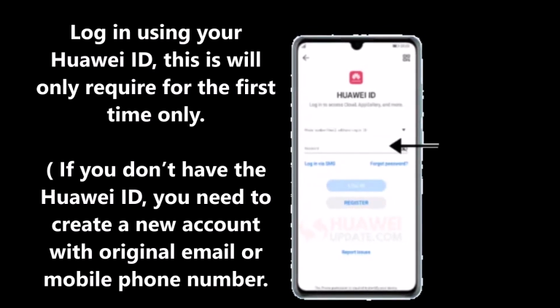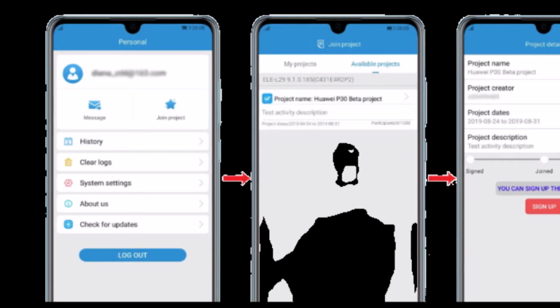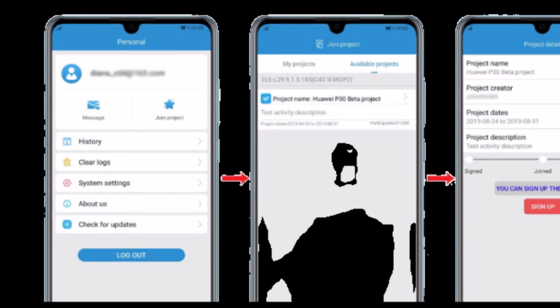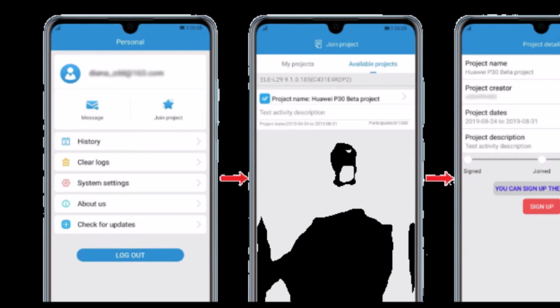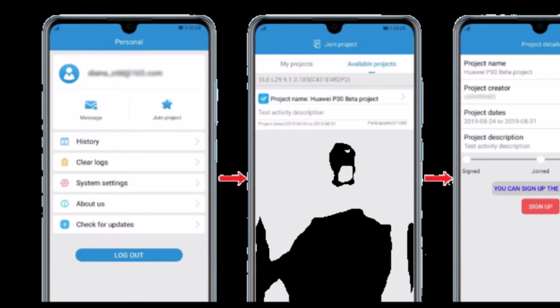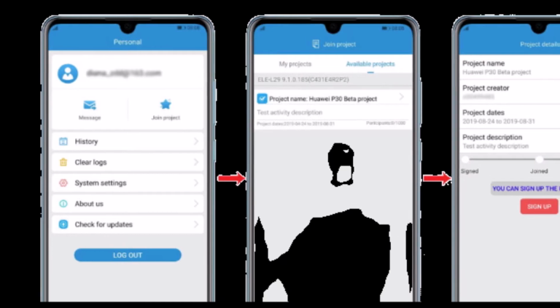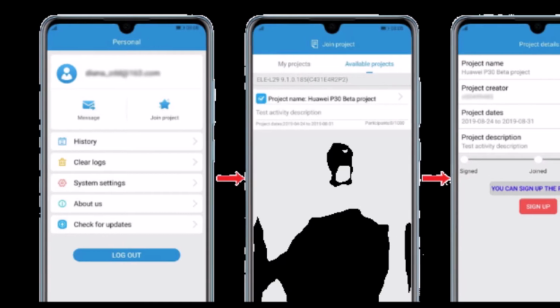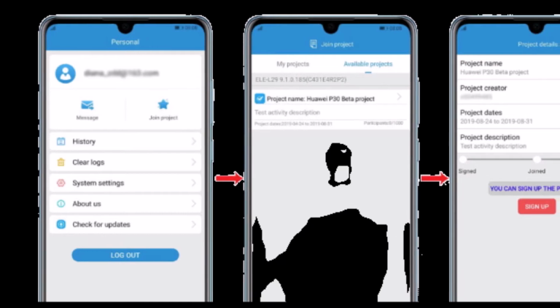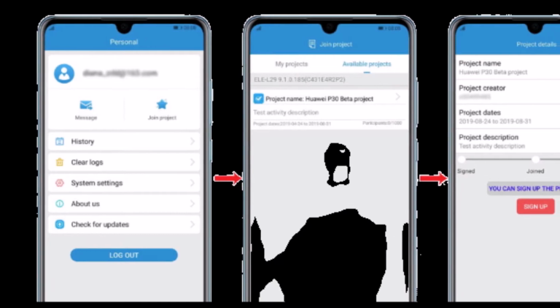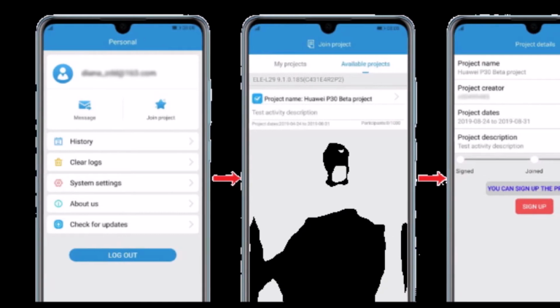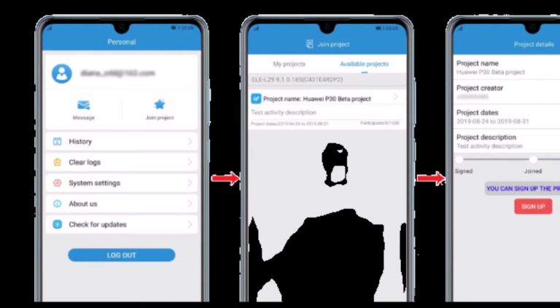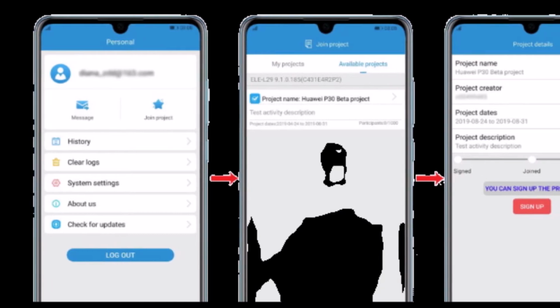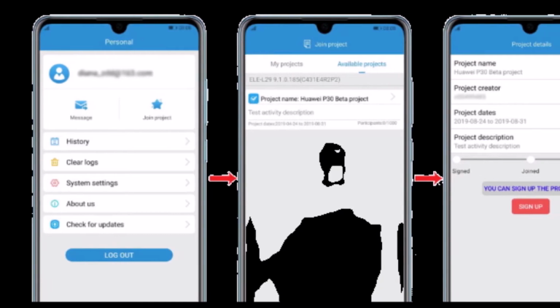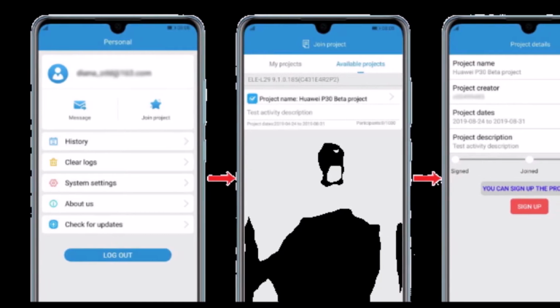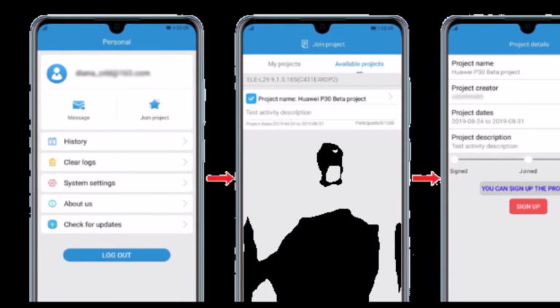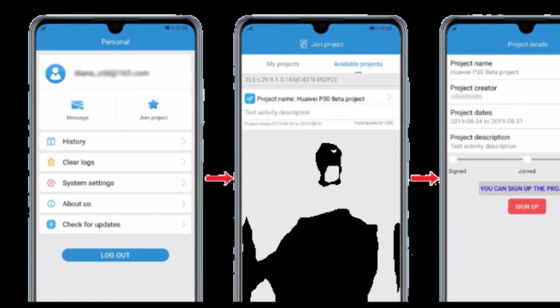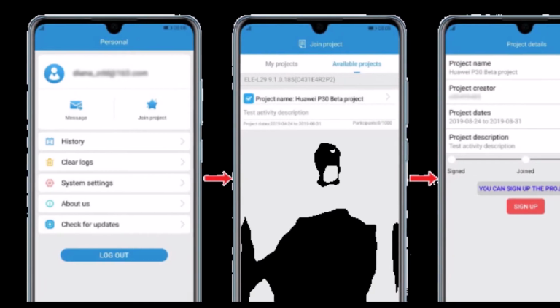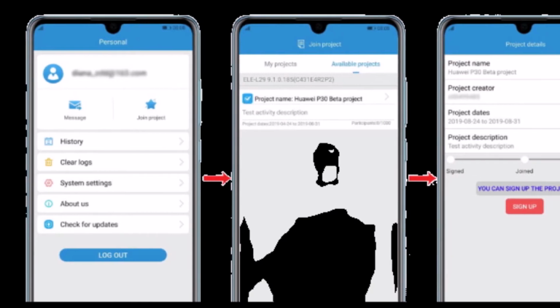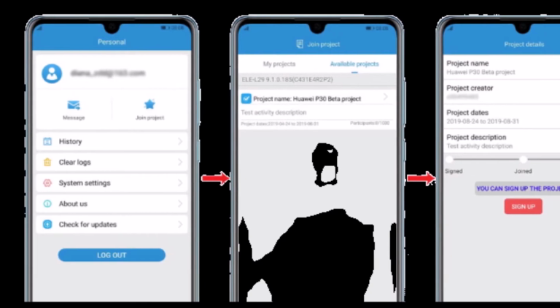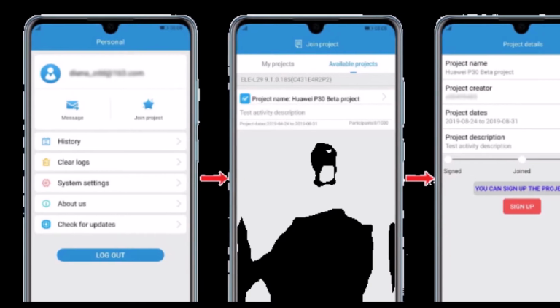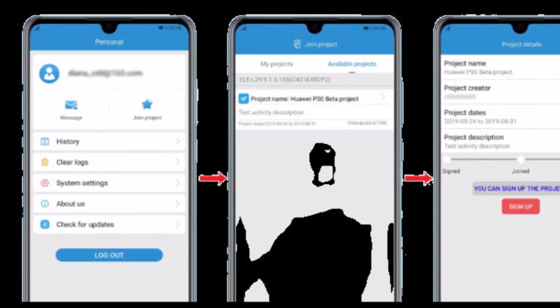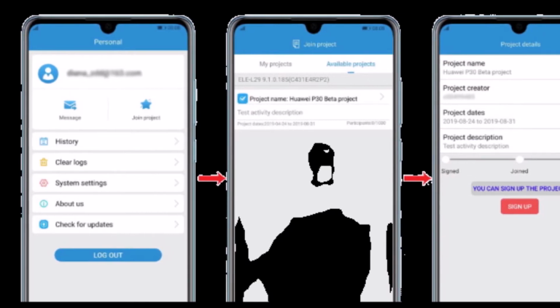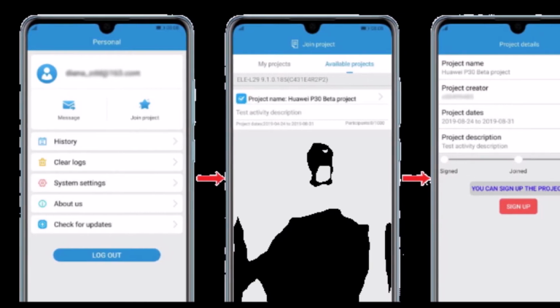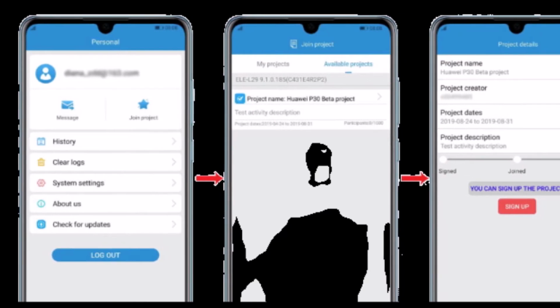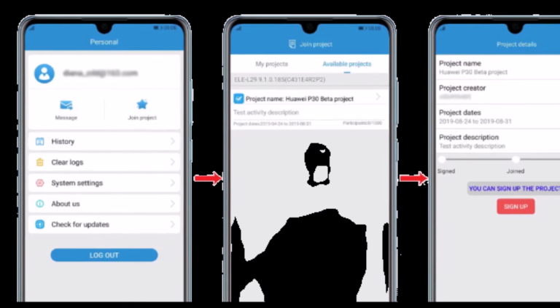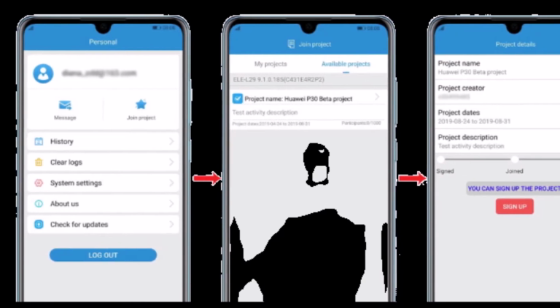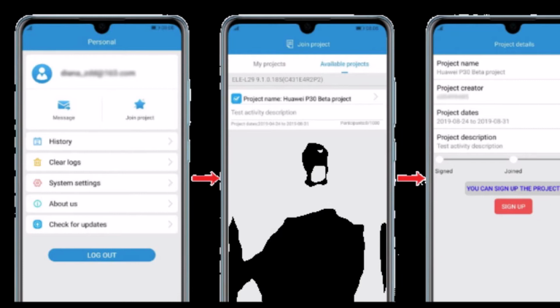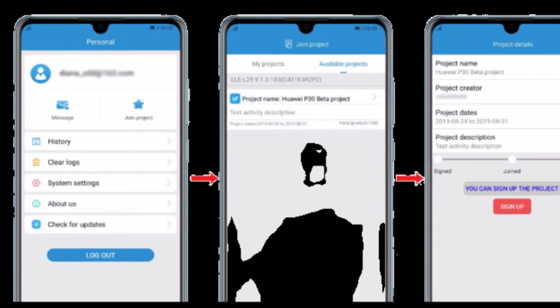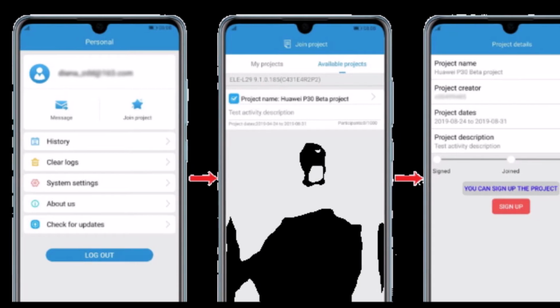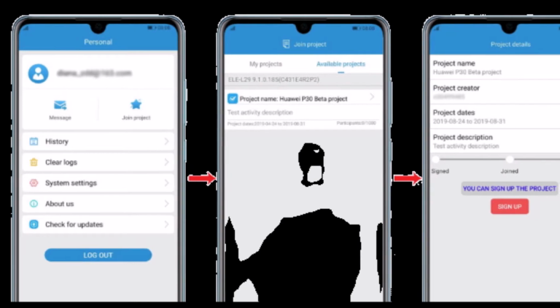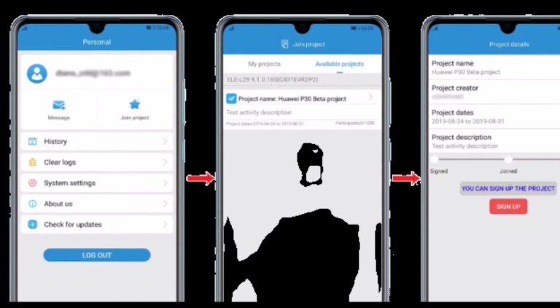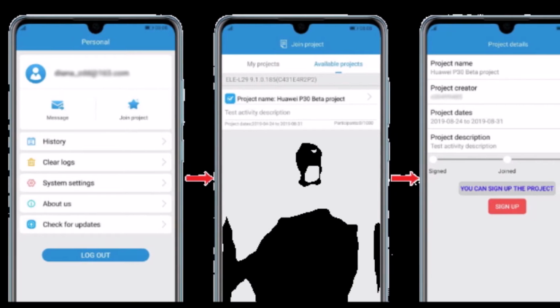Start the app login — first time only. Select personal. Check in the bottom bar.